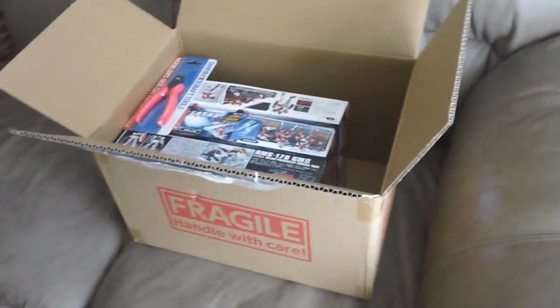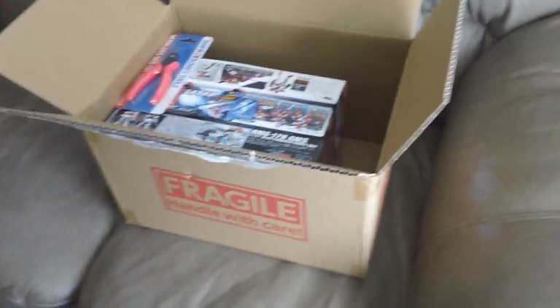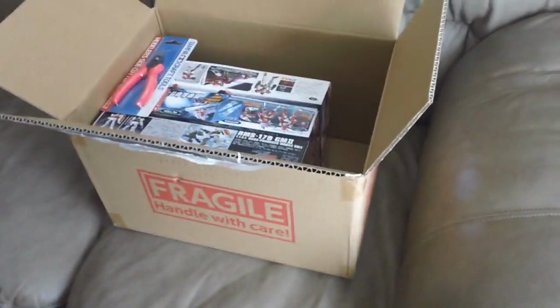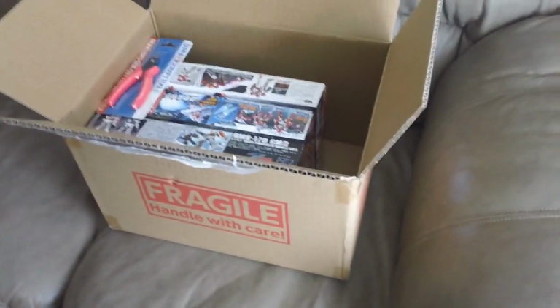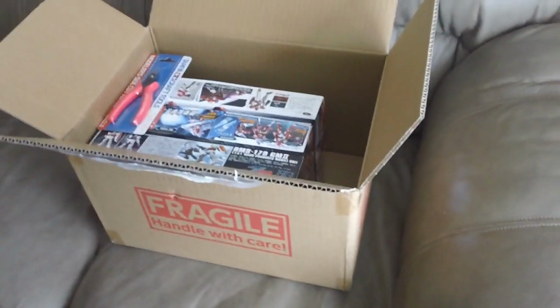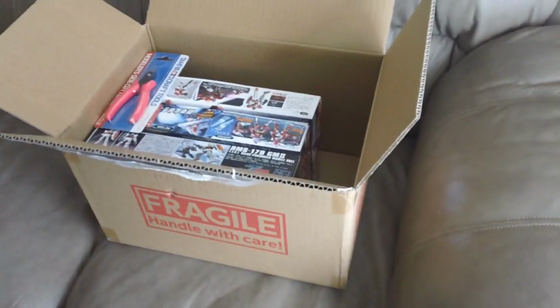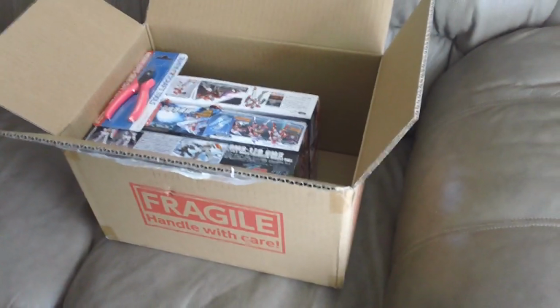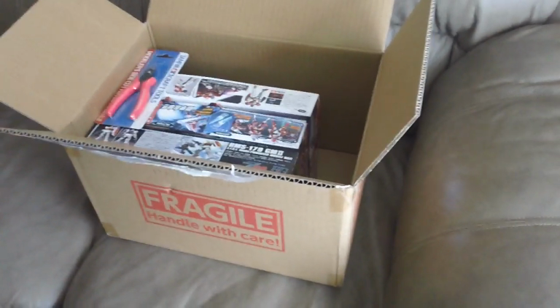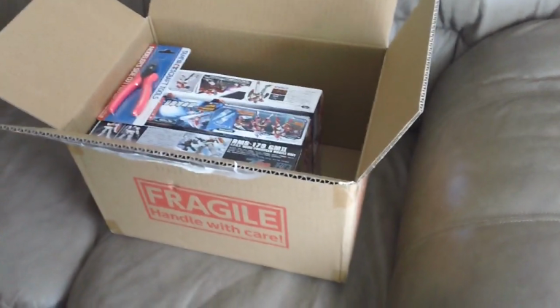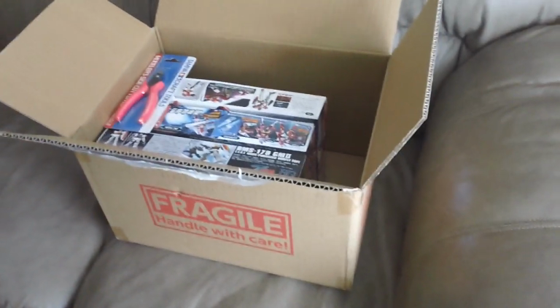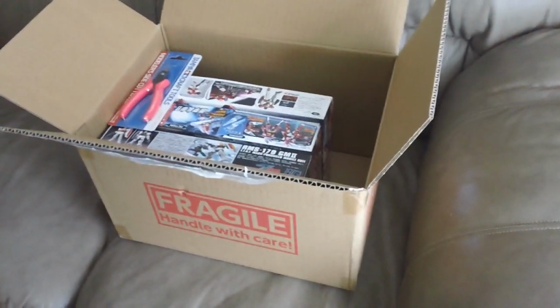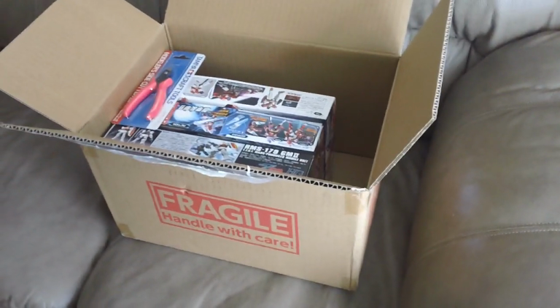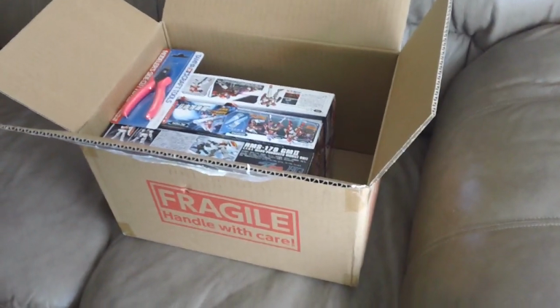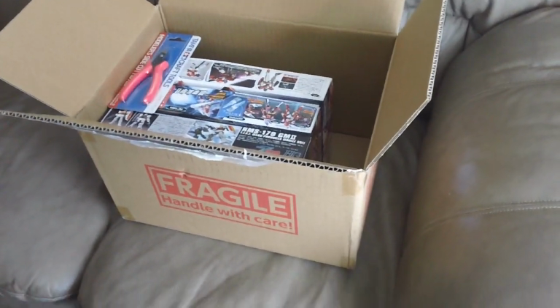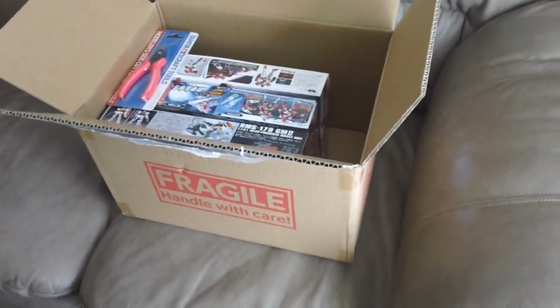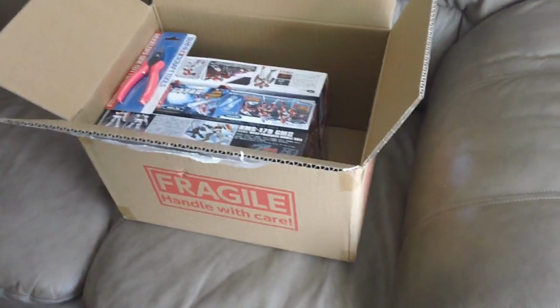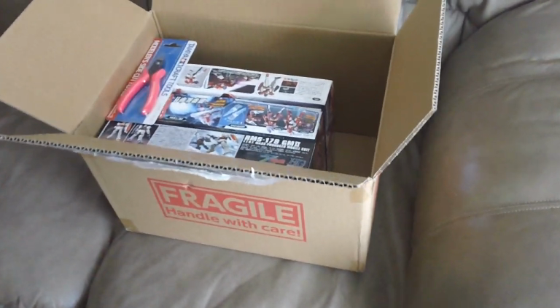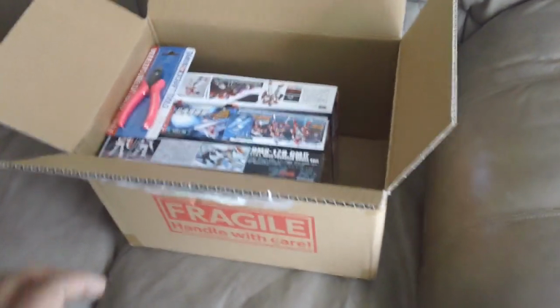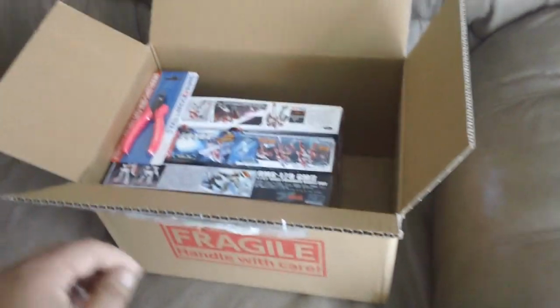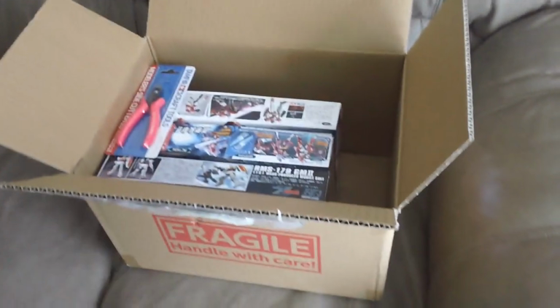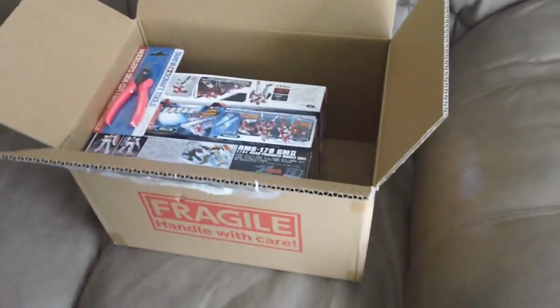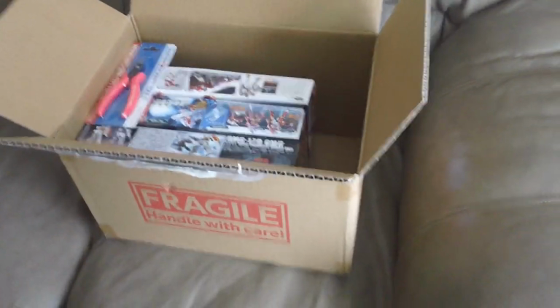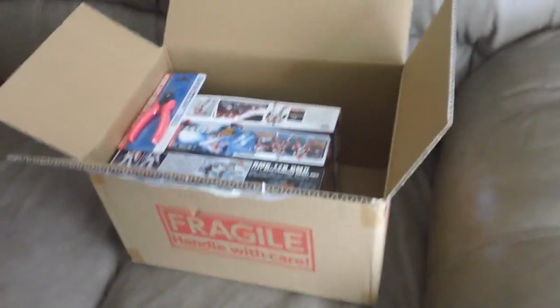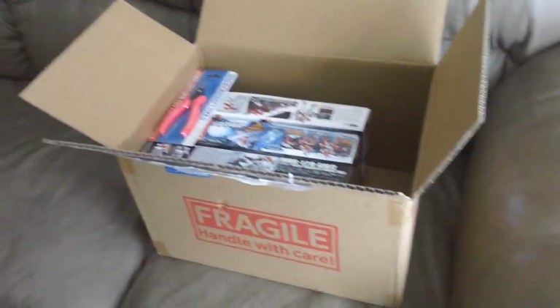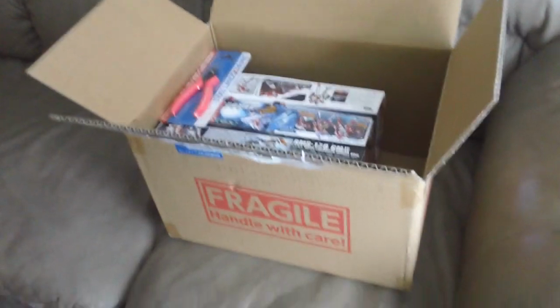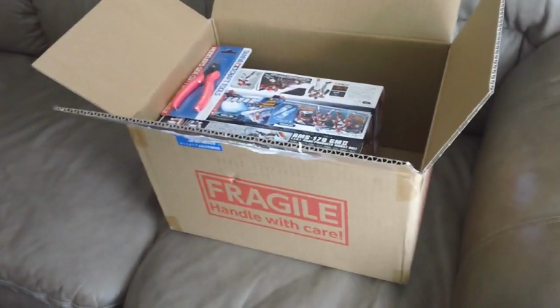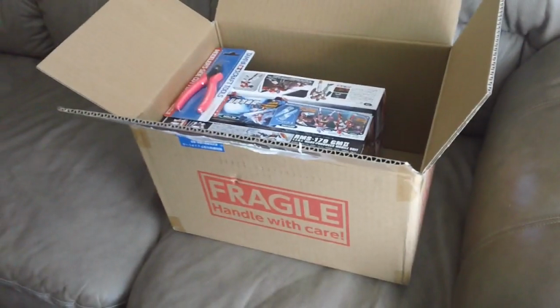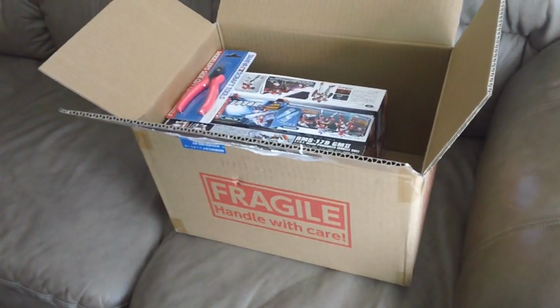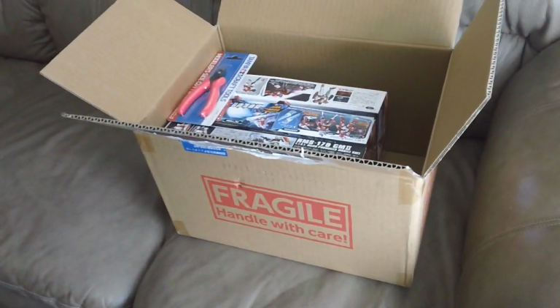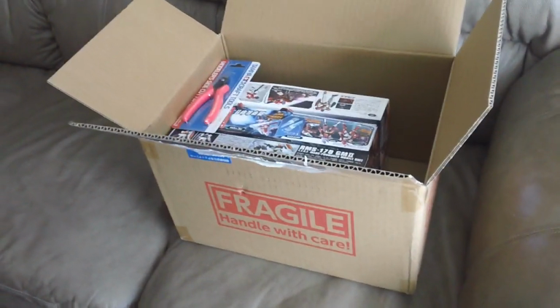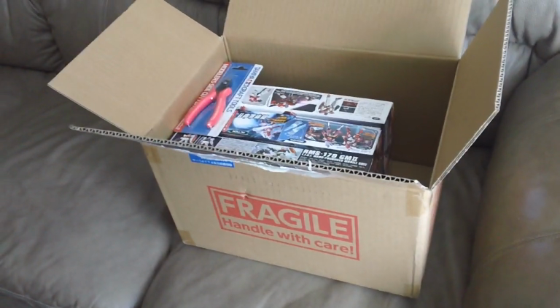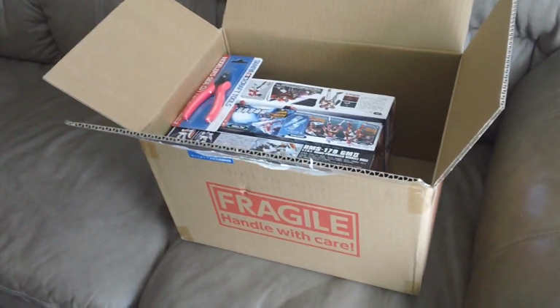Hello YouTube, so today I got some package. It's from, as you can see, from AmiAmi.